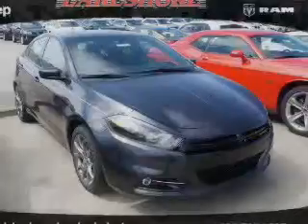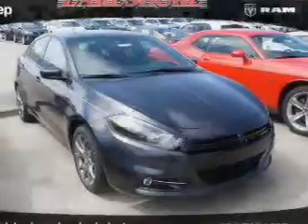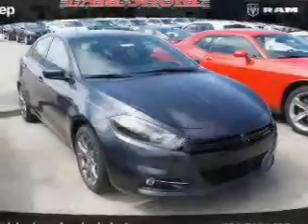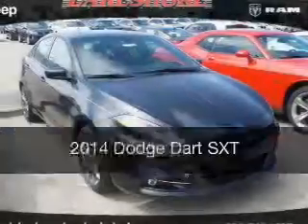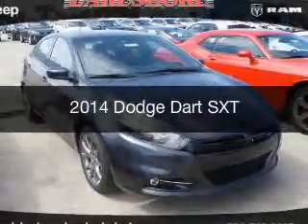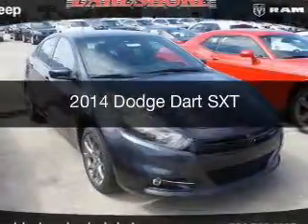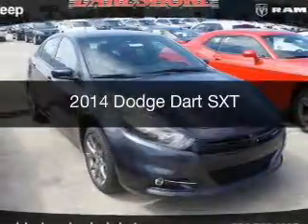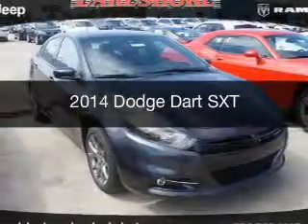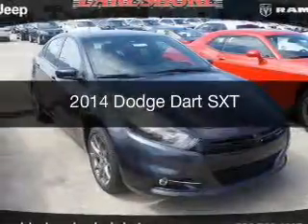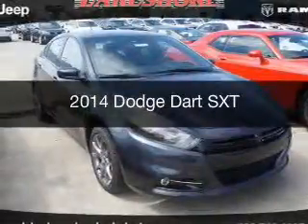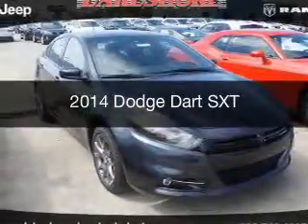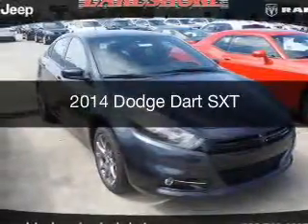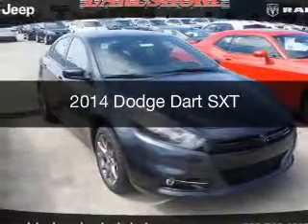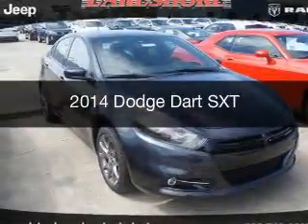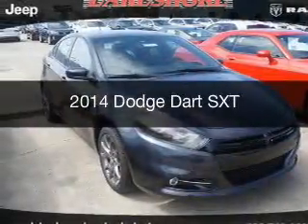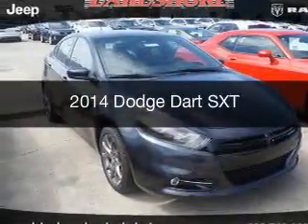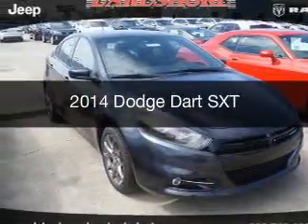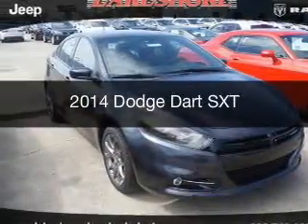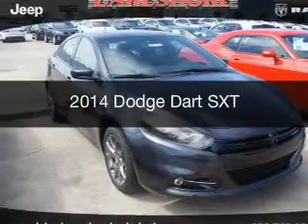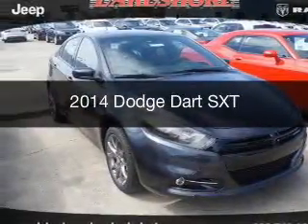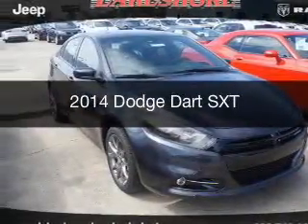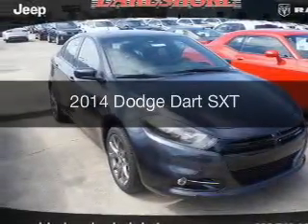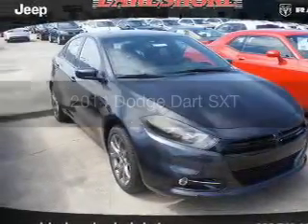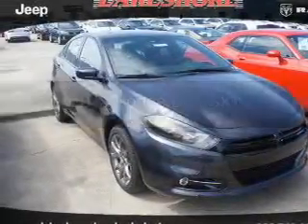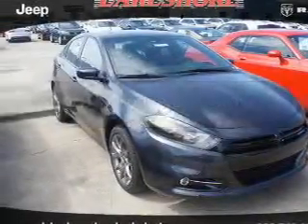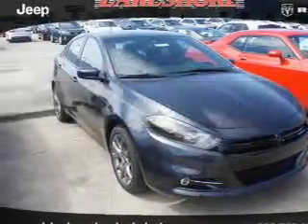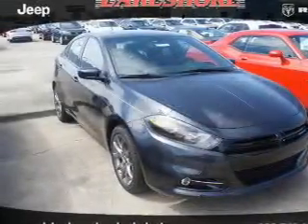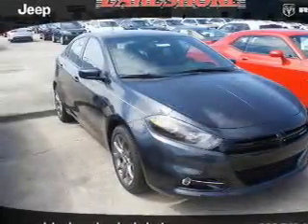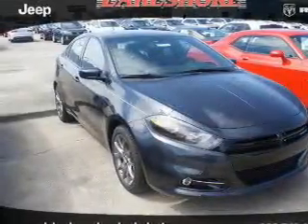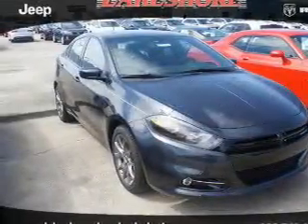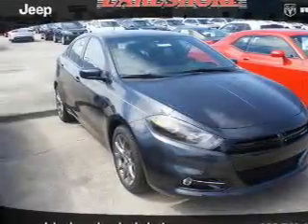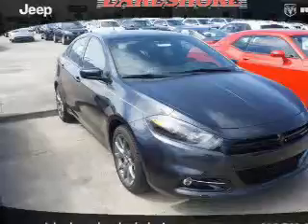This is a new 2014 Dodge Dart. Grab life by the horns.